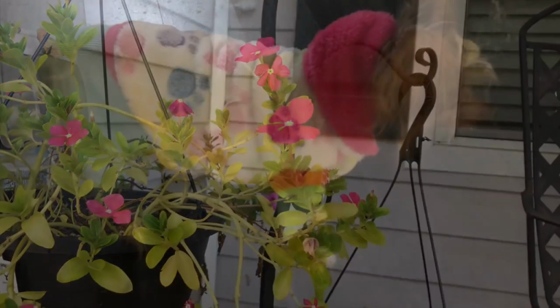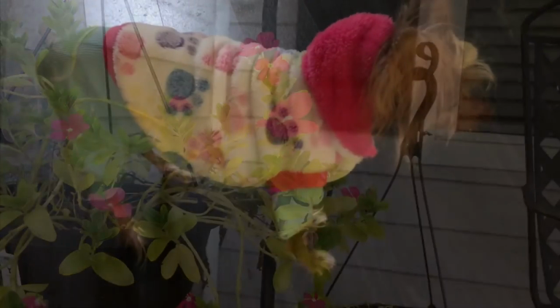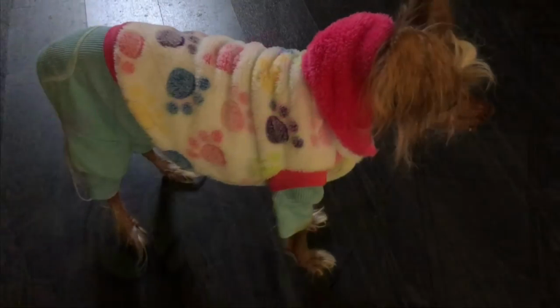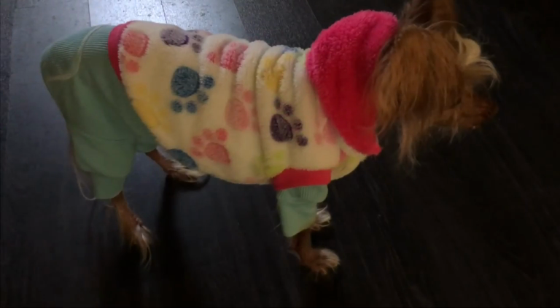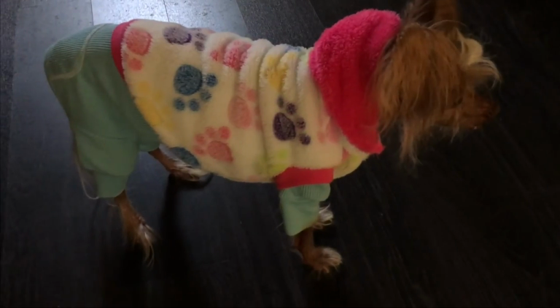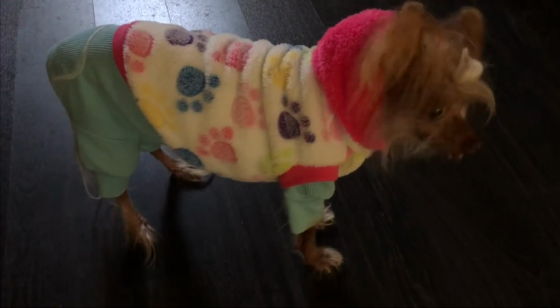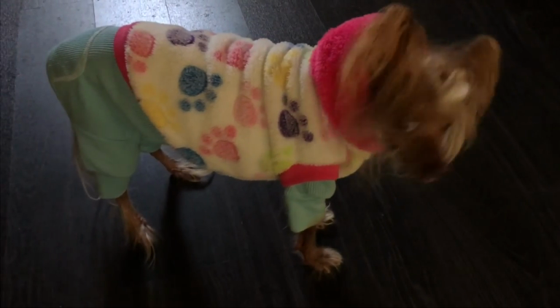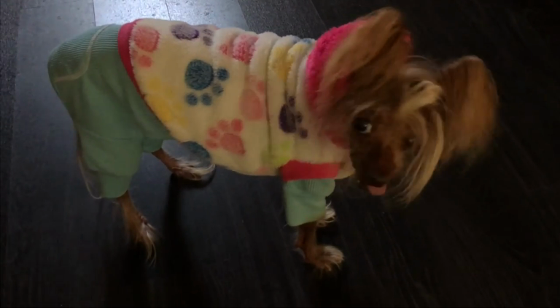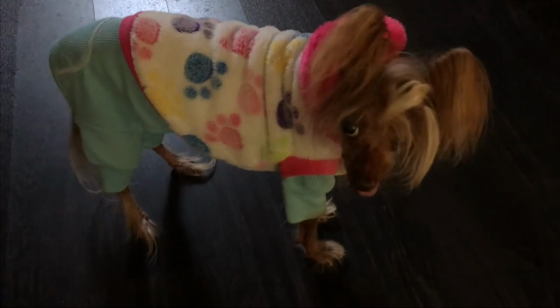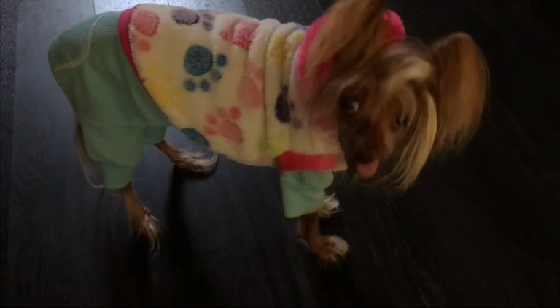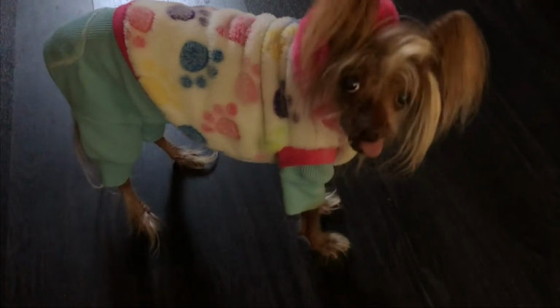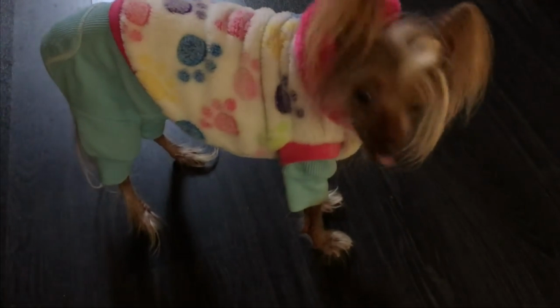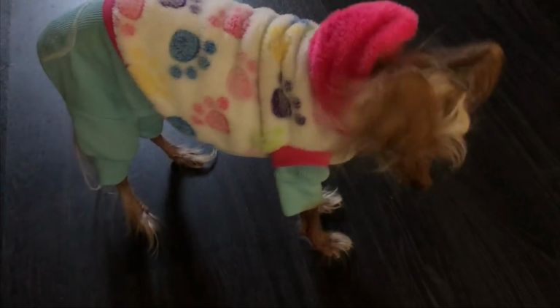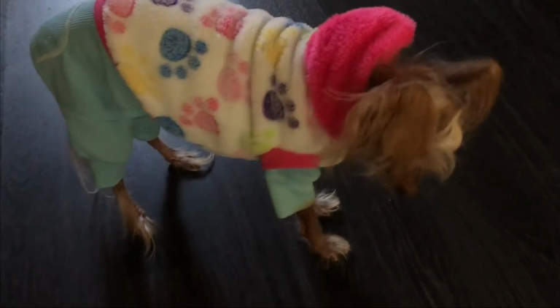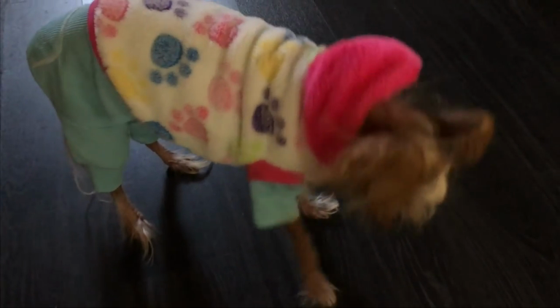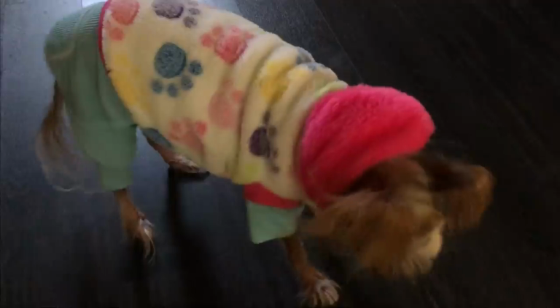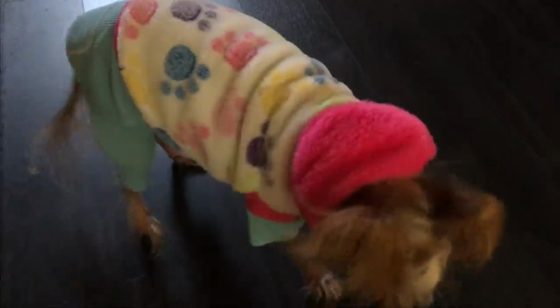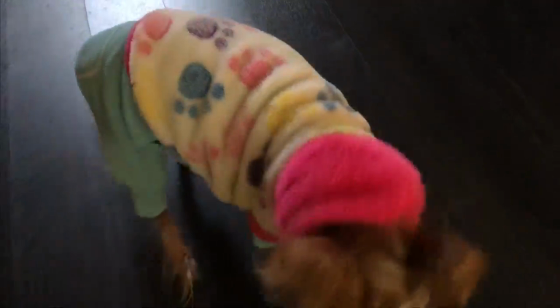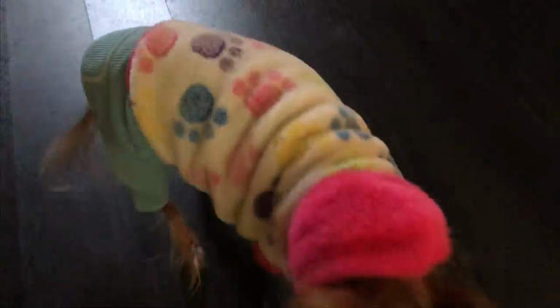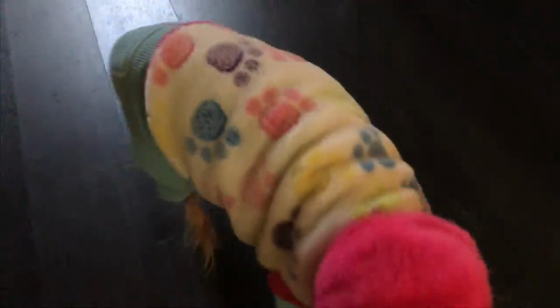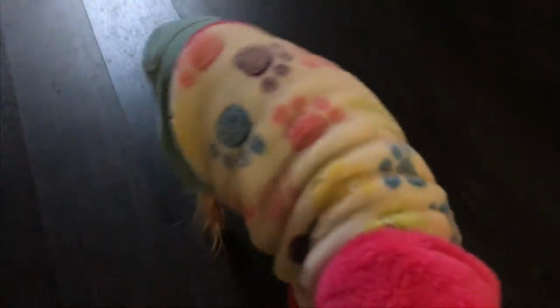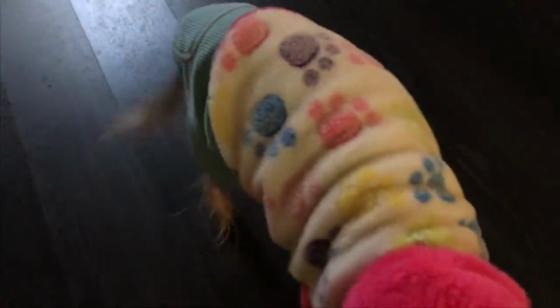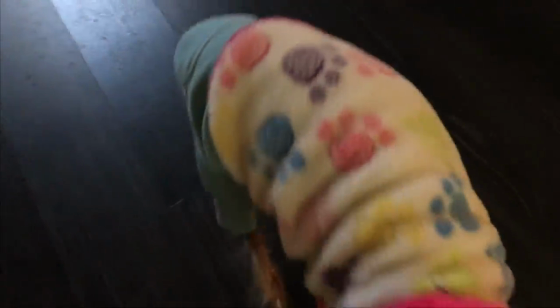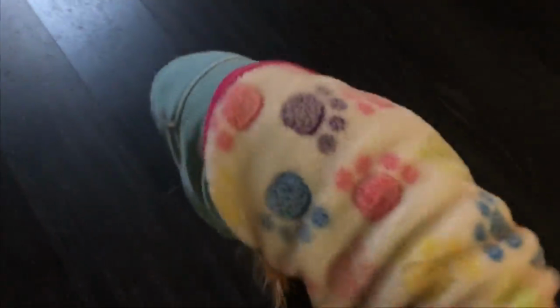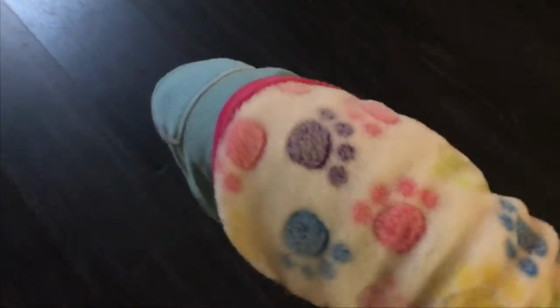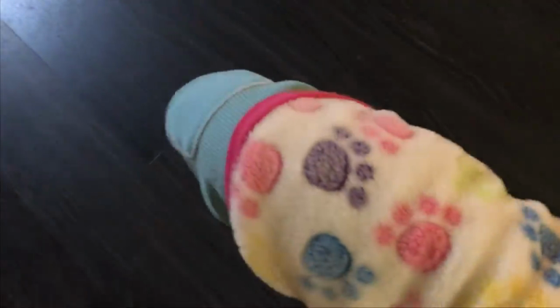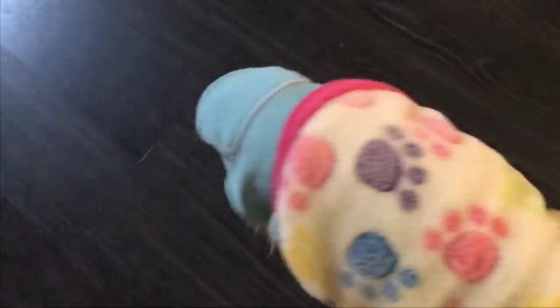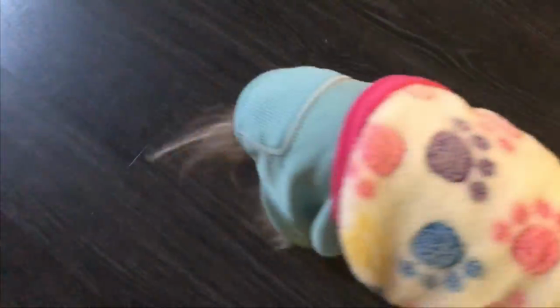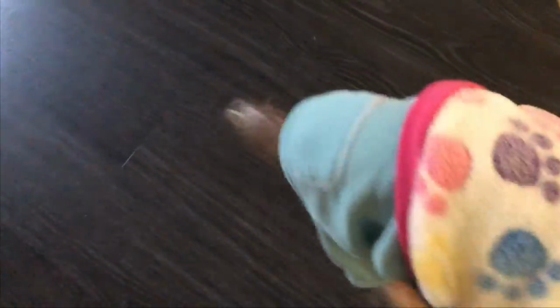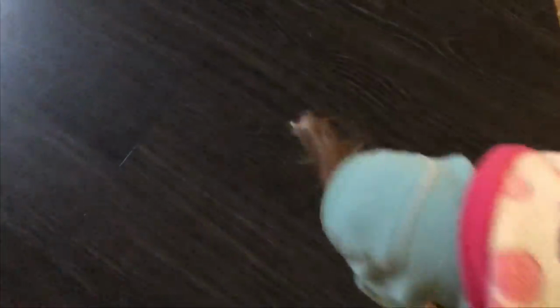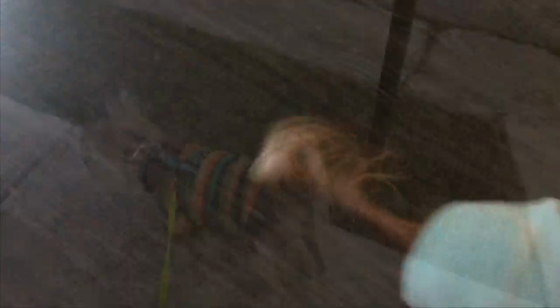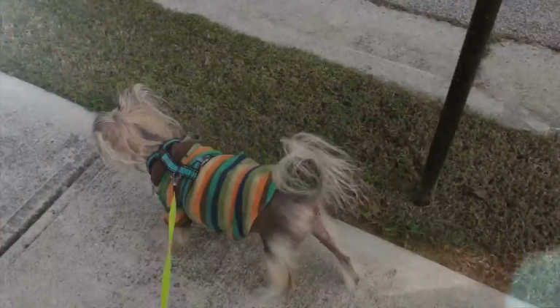Look how cute she is — look how sweet. She's dressed like a popple.